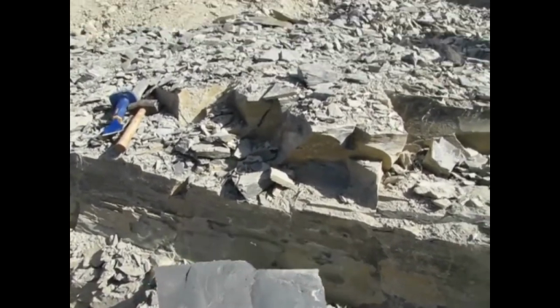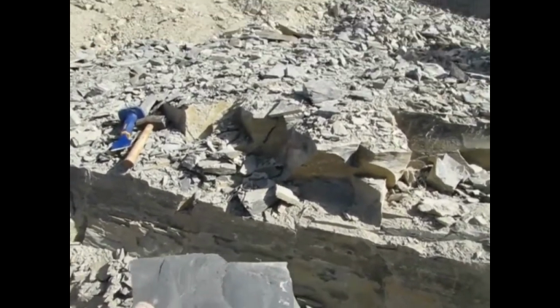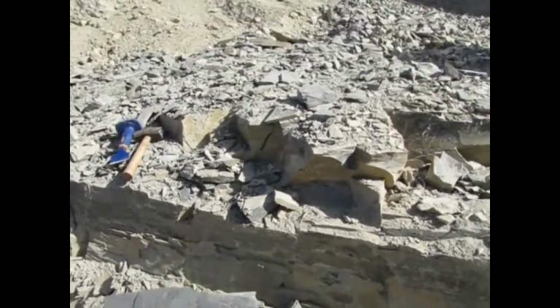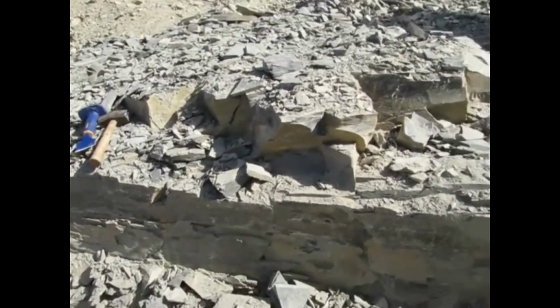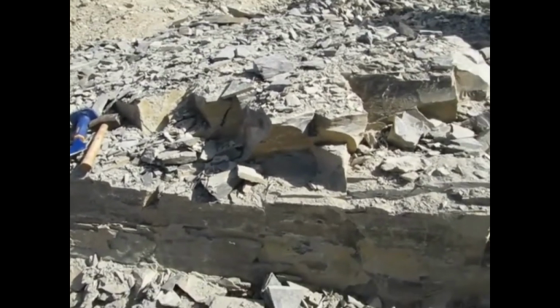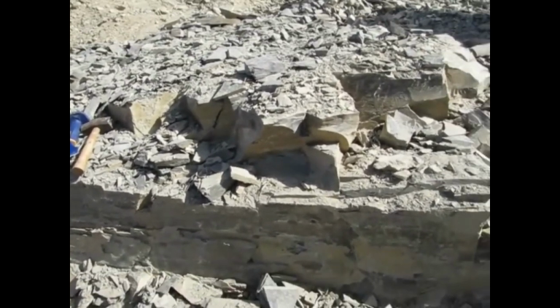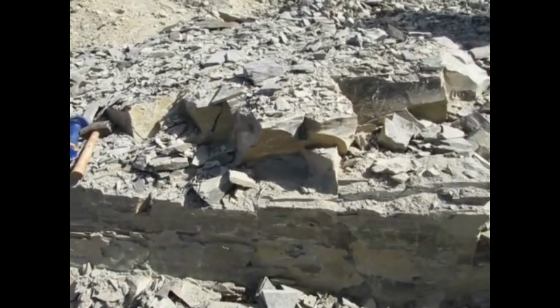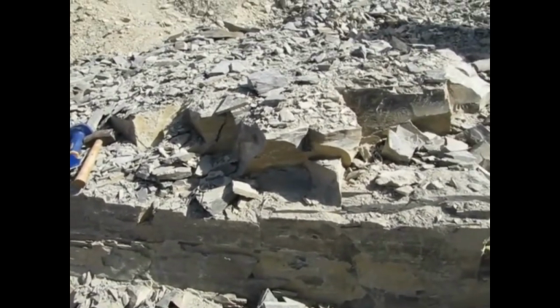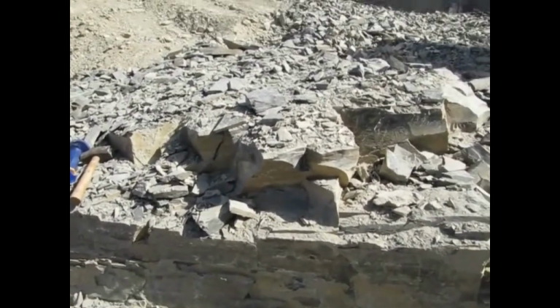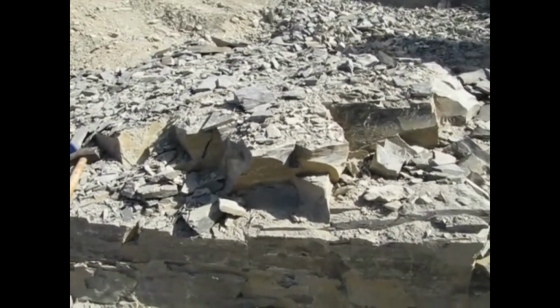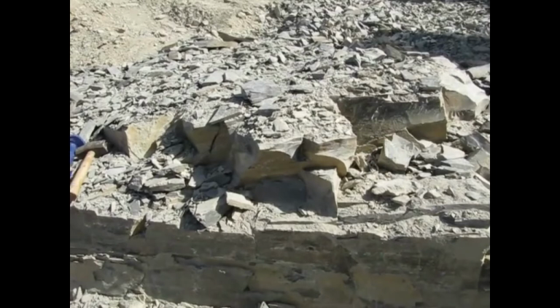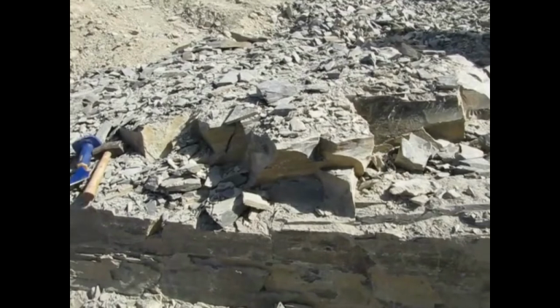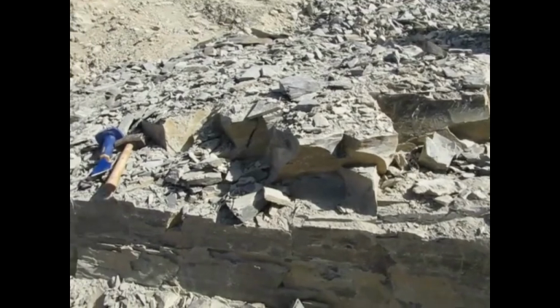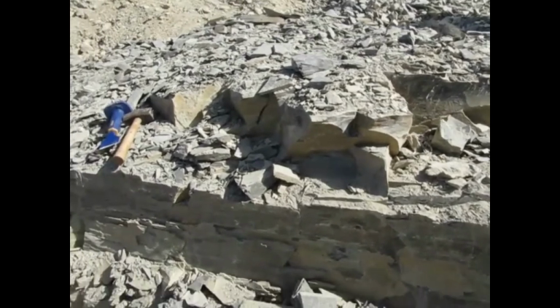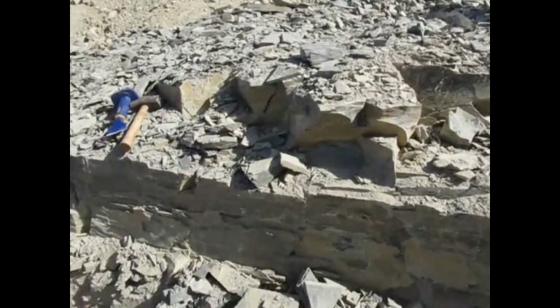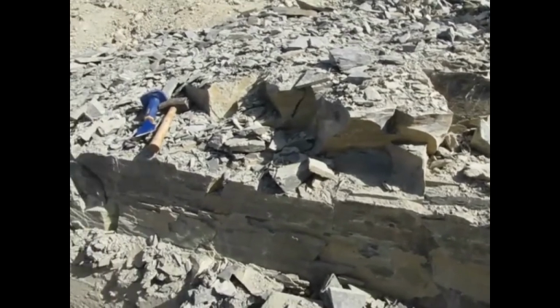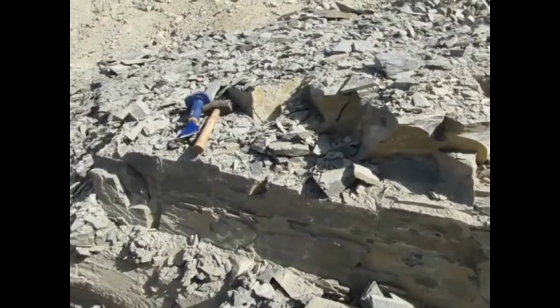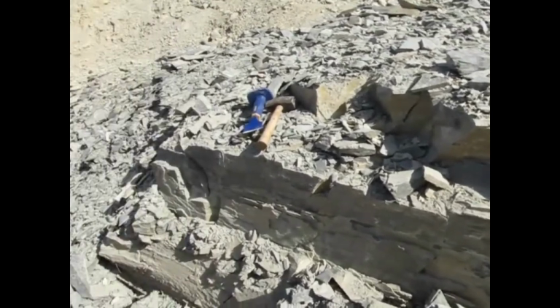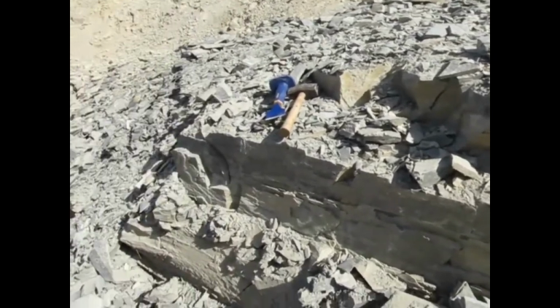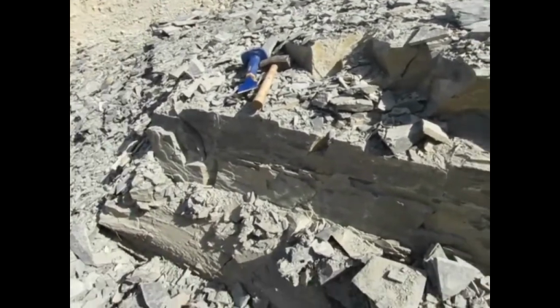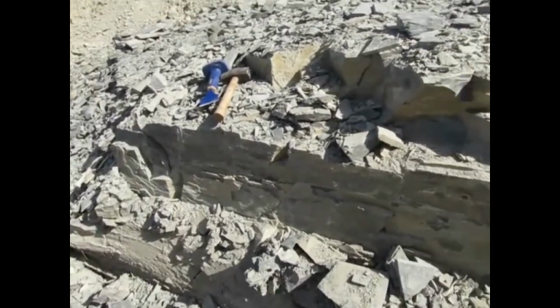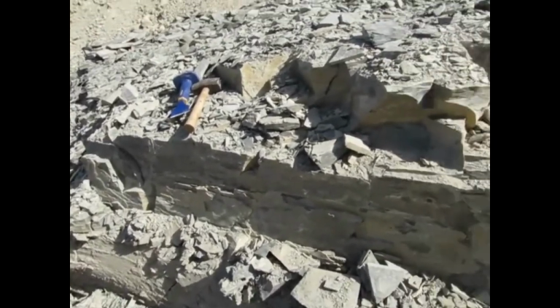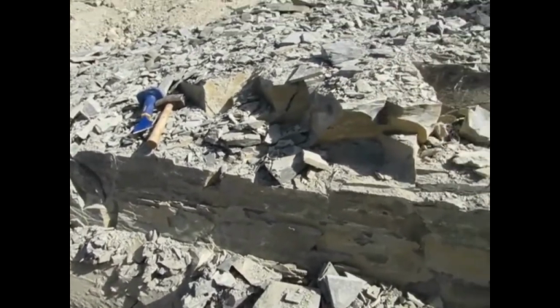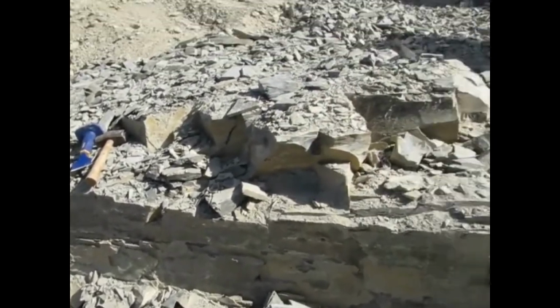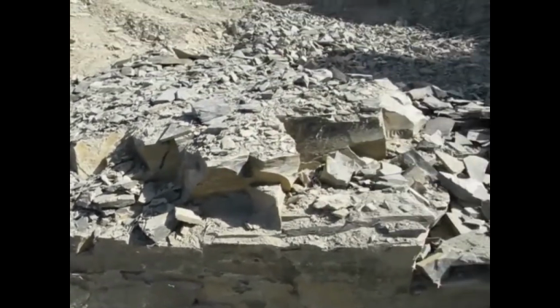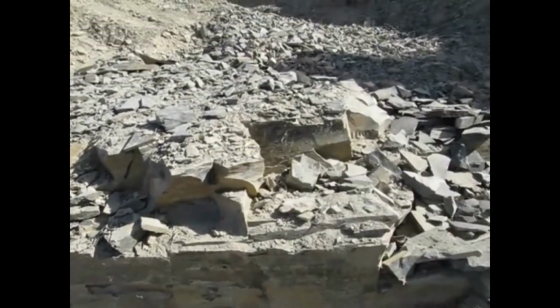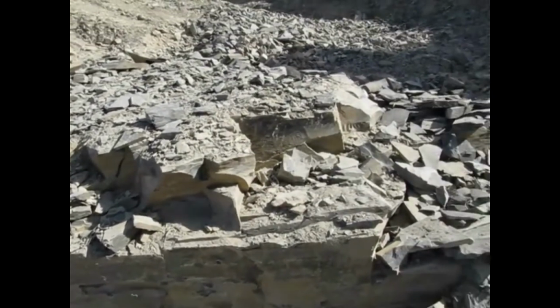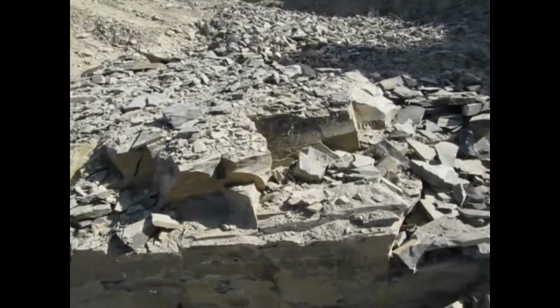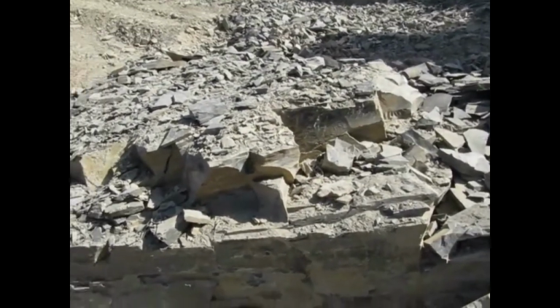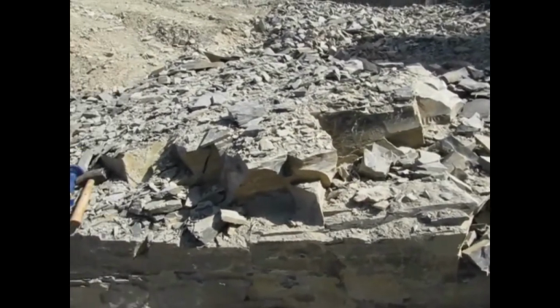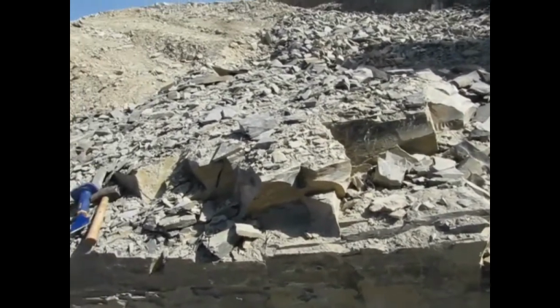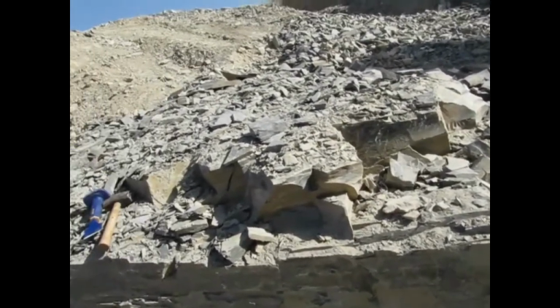I'm going to get to digging. When I find cool stuff, I'll pop out the camera and show you what I found.